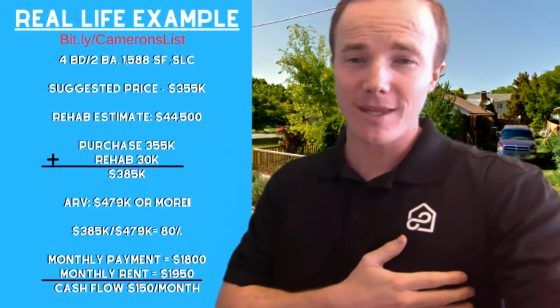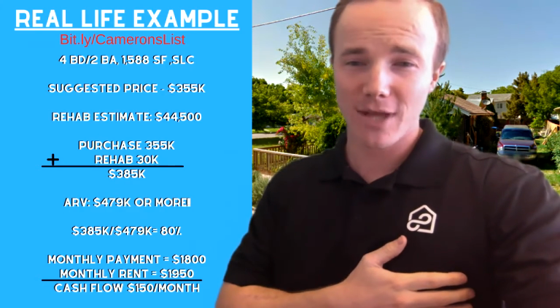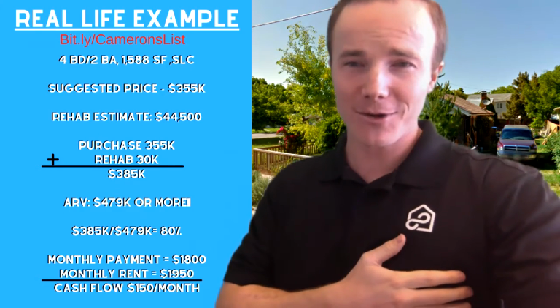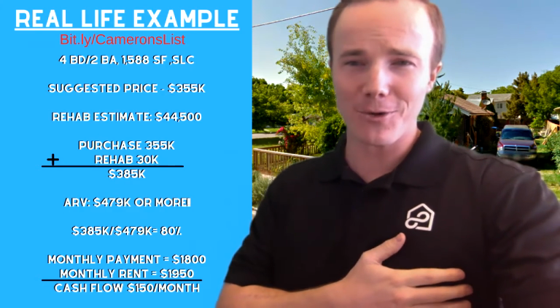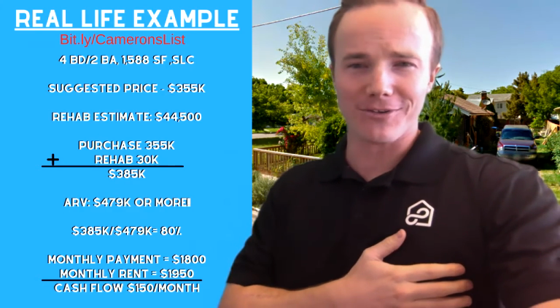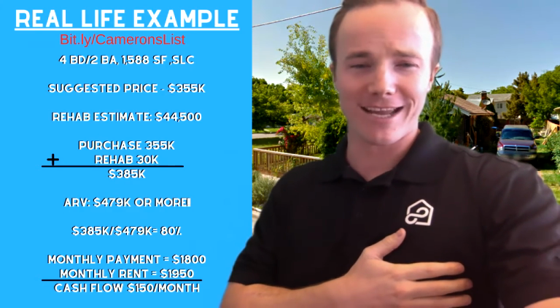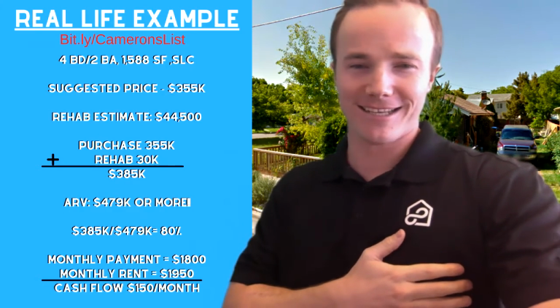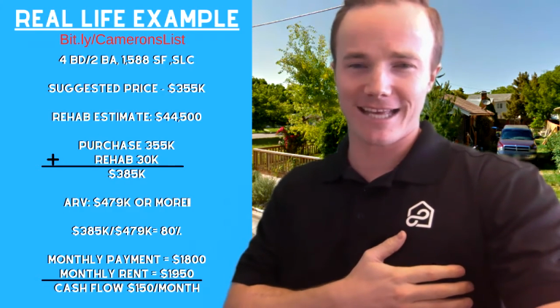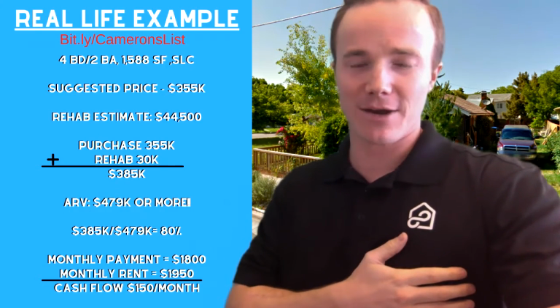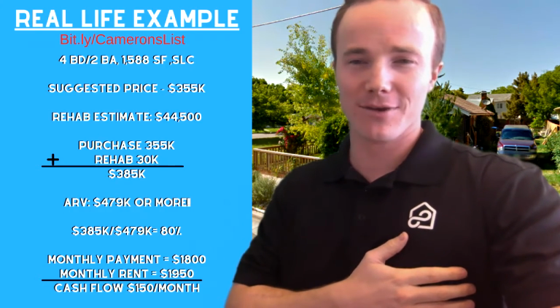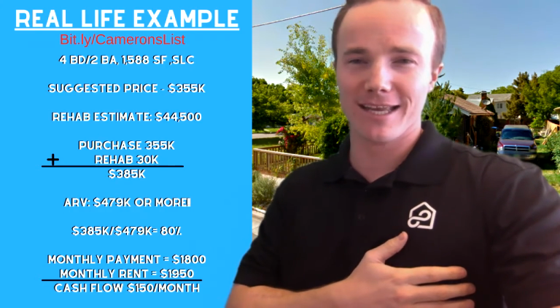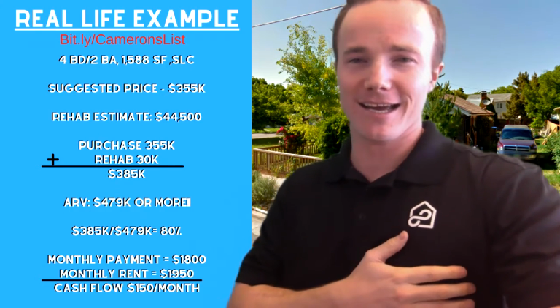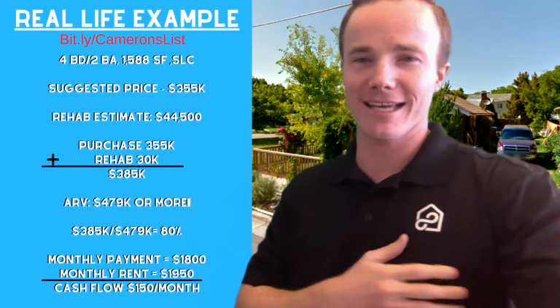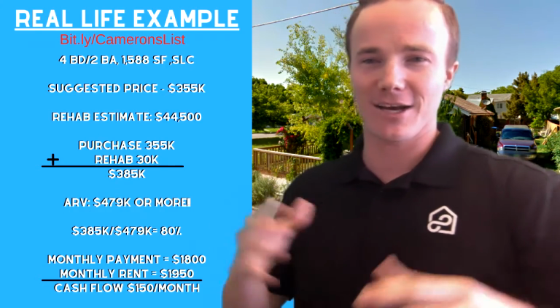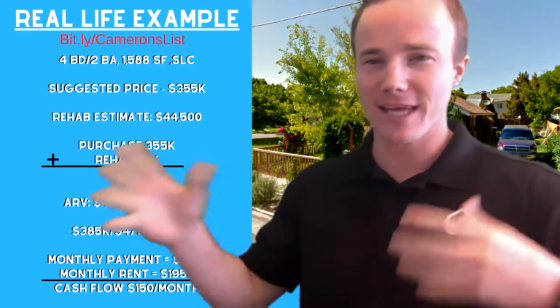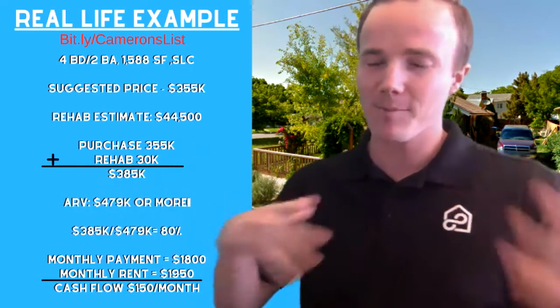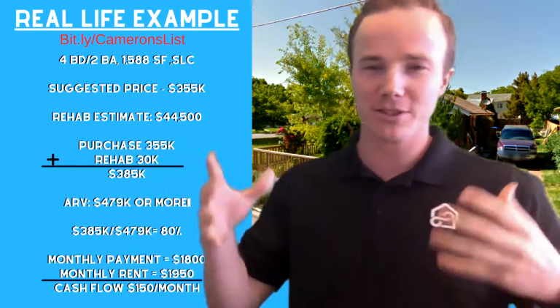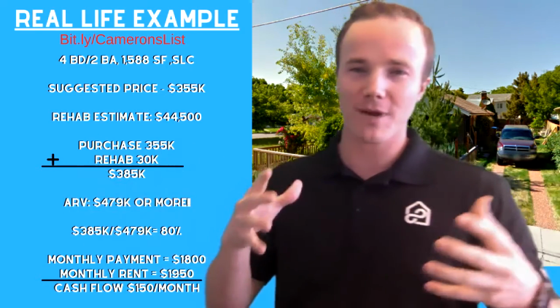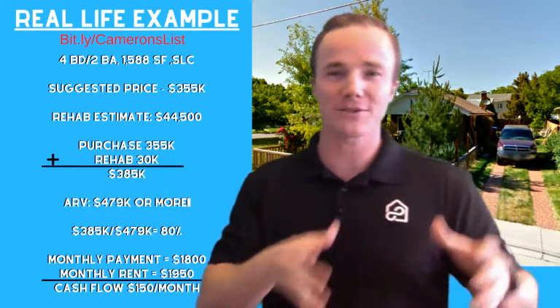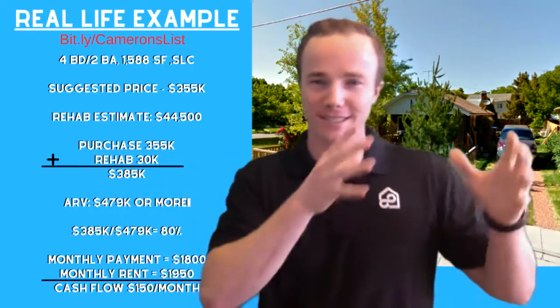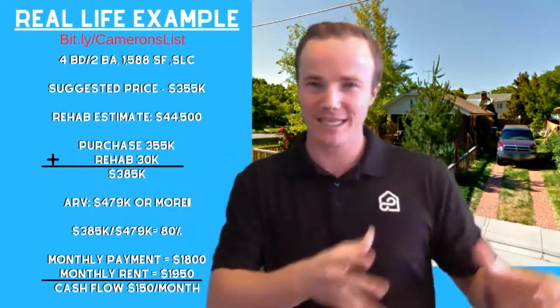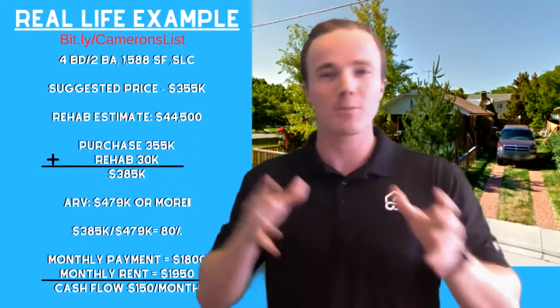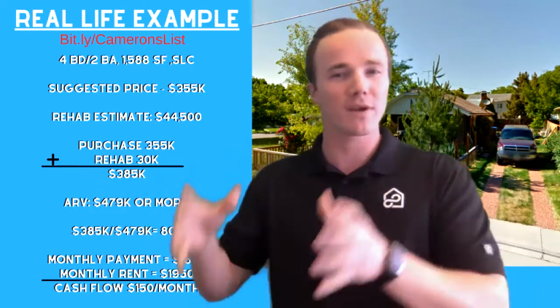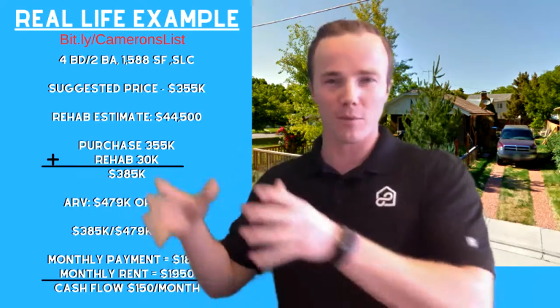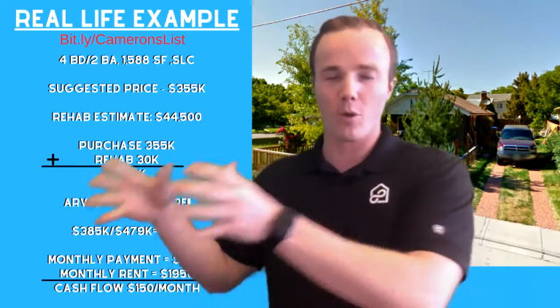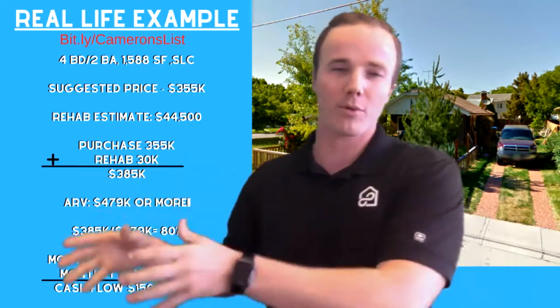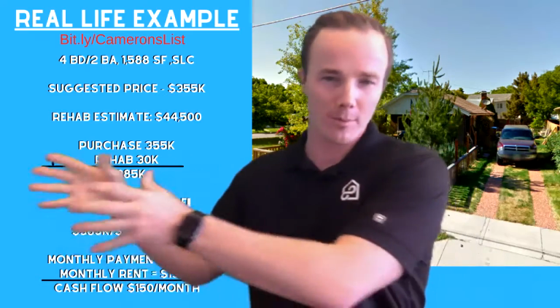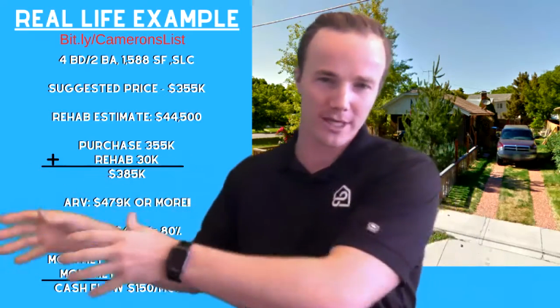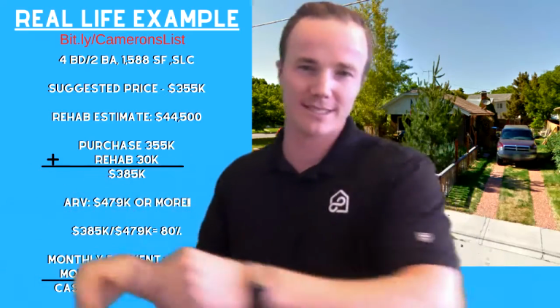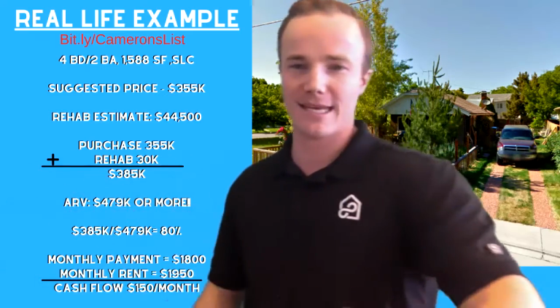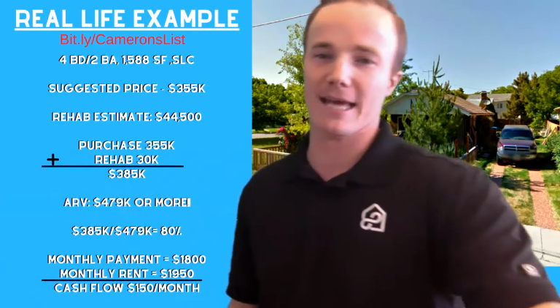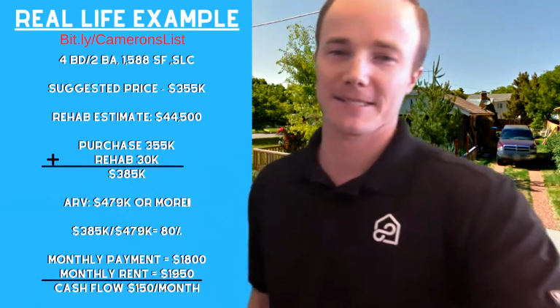Kind of cool, right? That's how you can get a bunch of rentals and just keep moving from one property to the next.